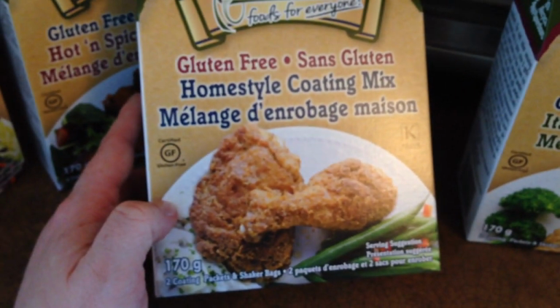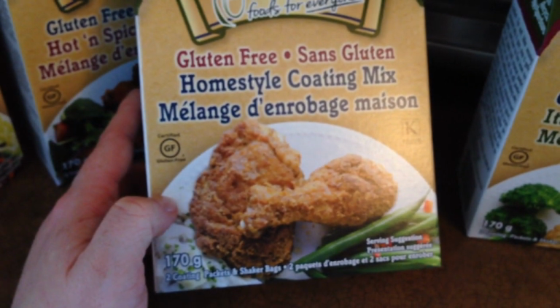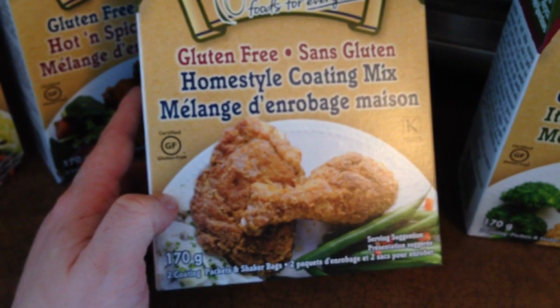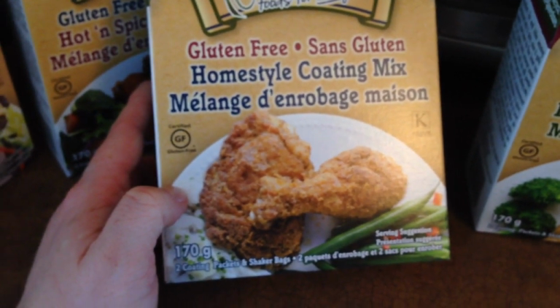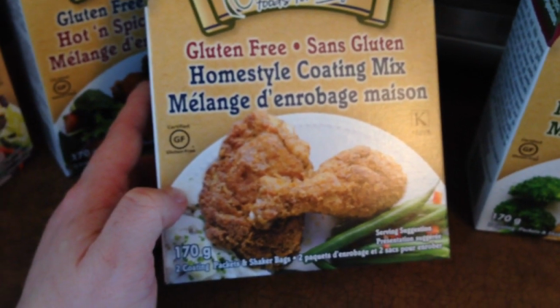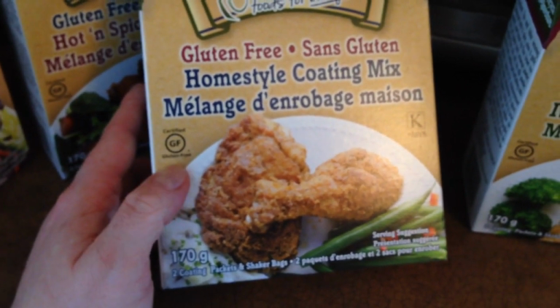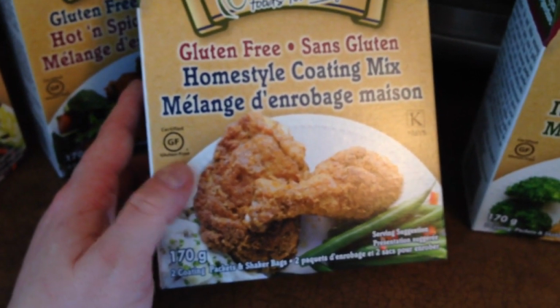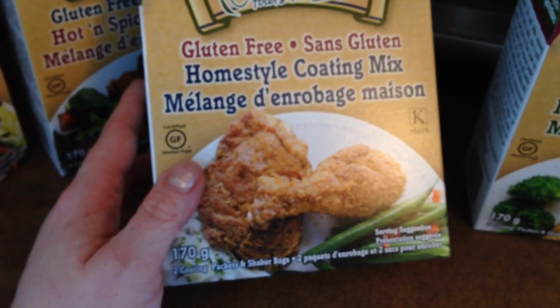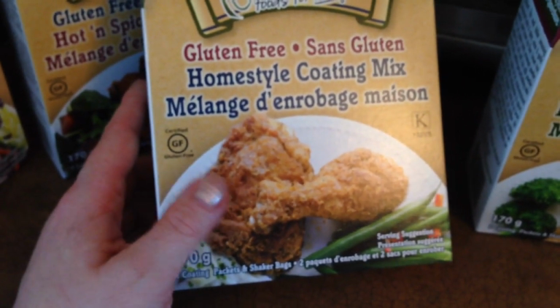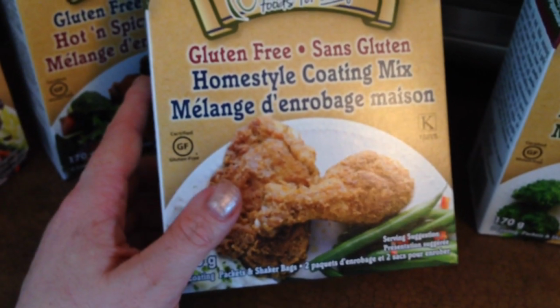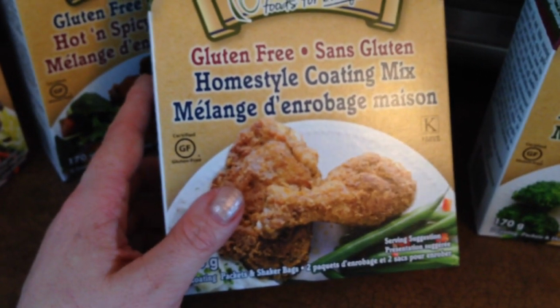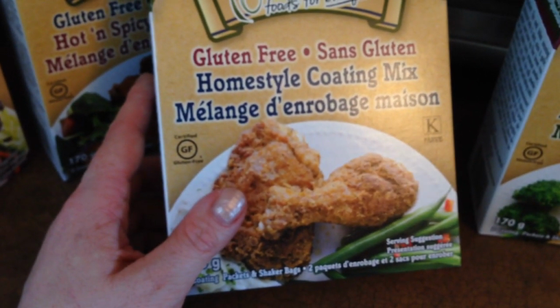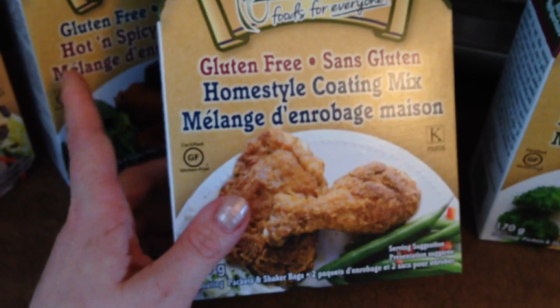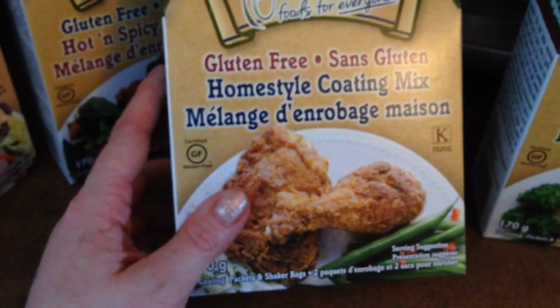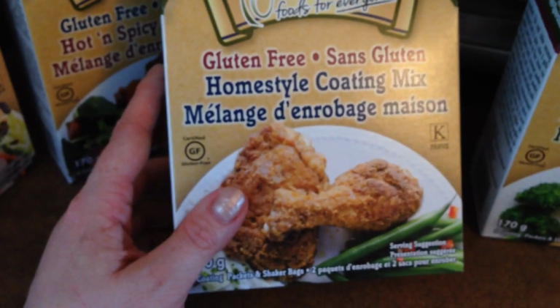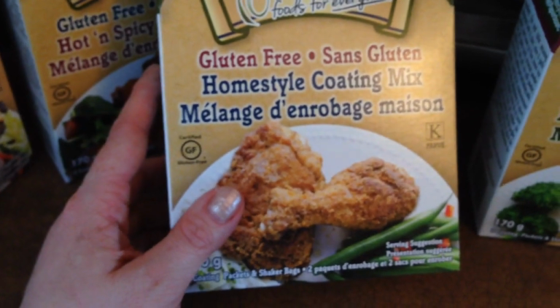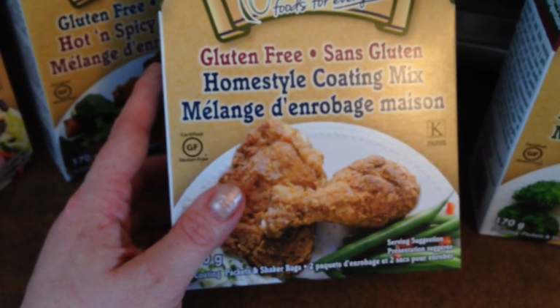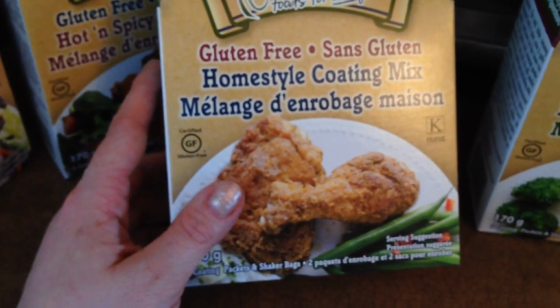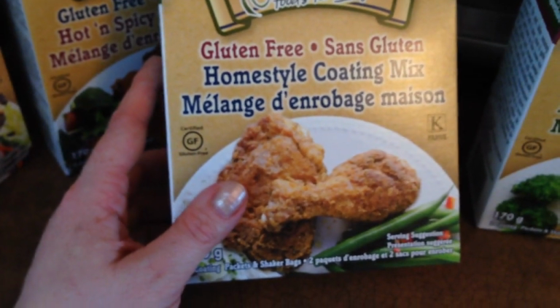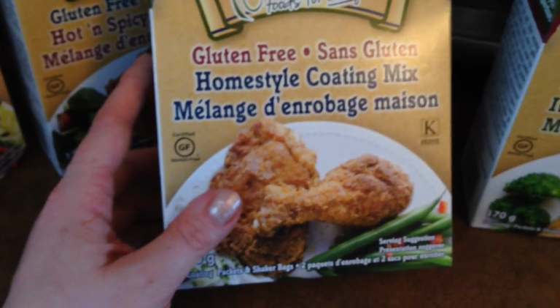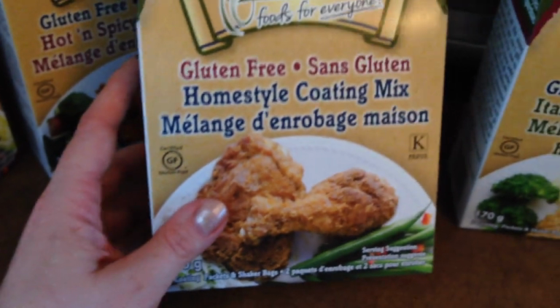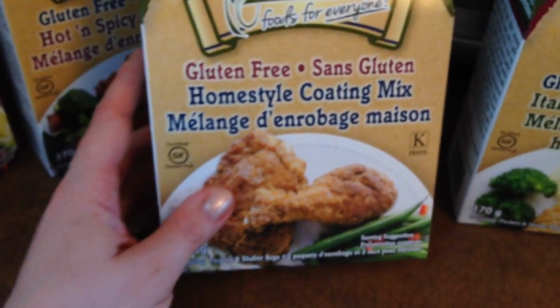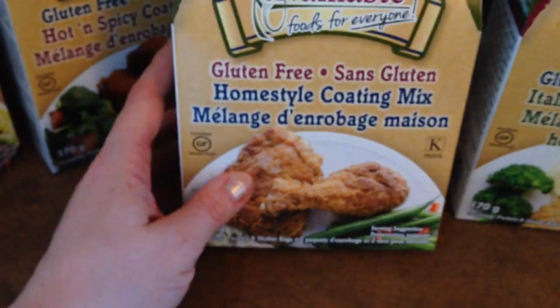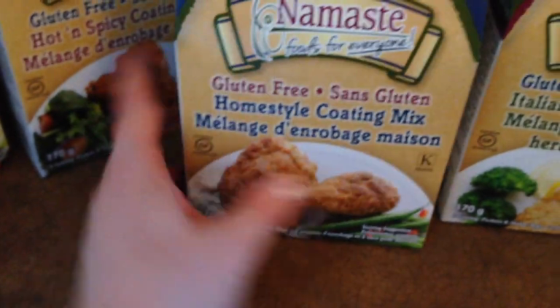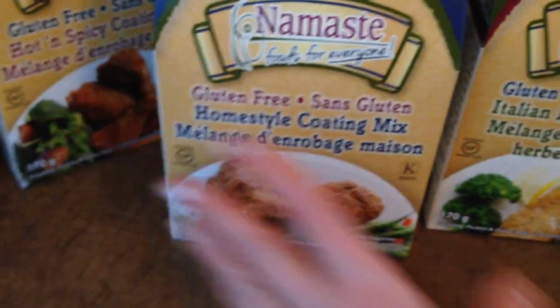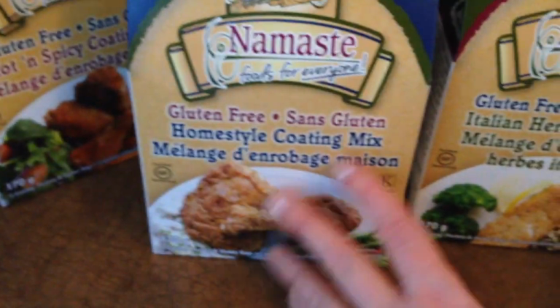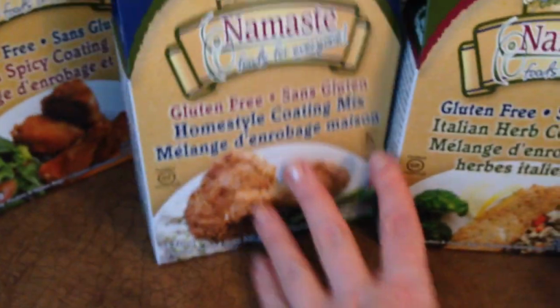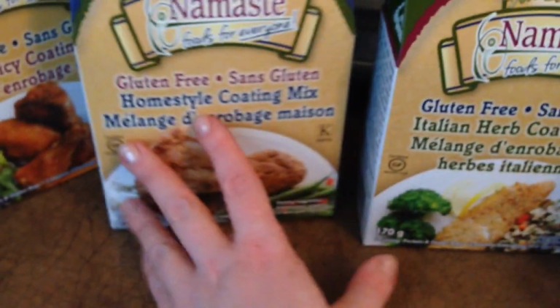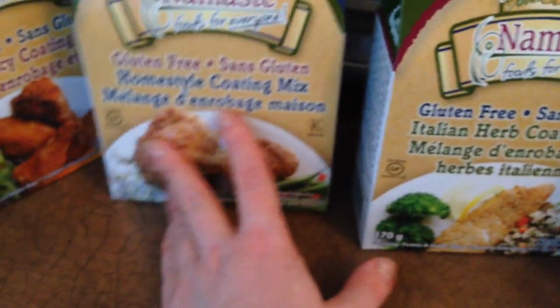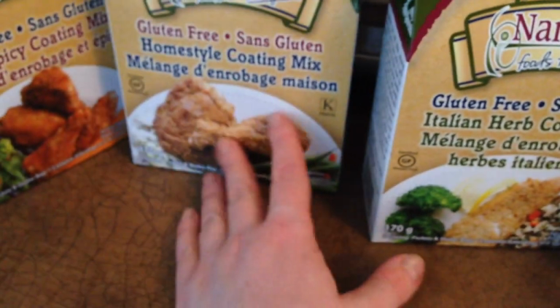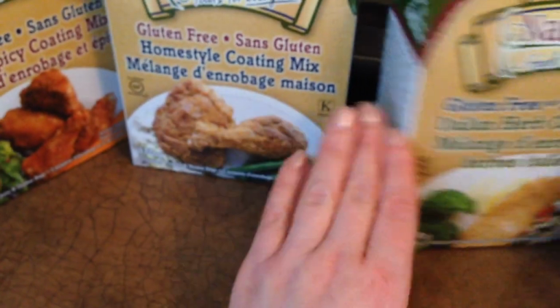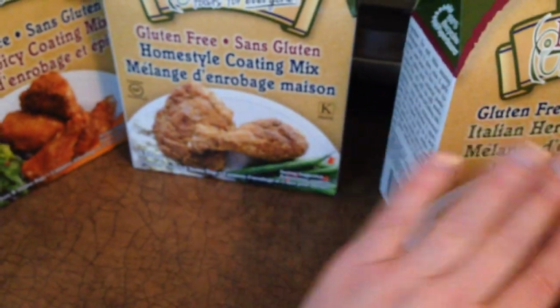Gluten-free is more expensive, so that's just how it is. I live in Canada so prices are higher here — they might be cheaper in America.